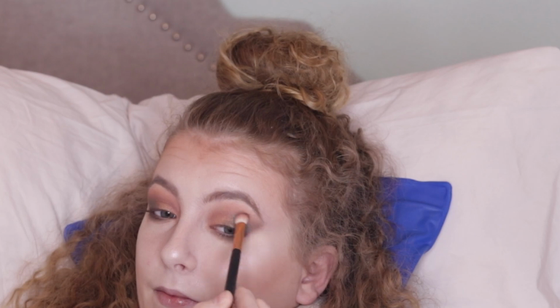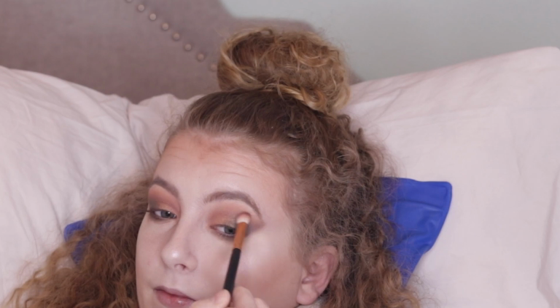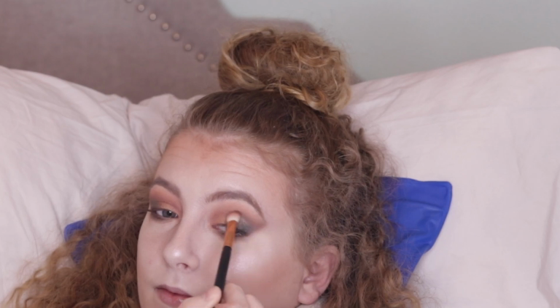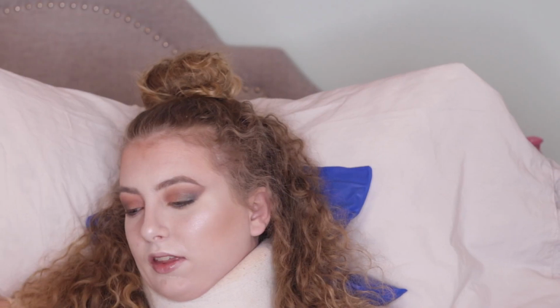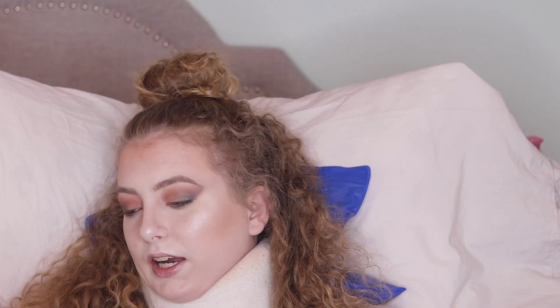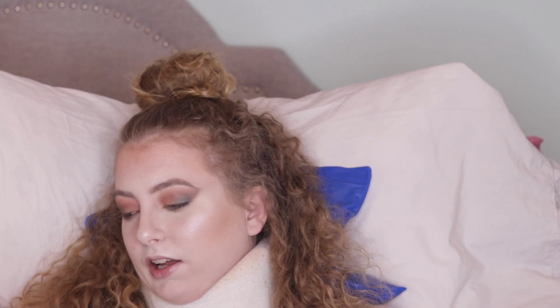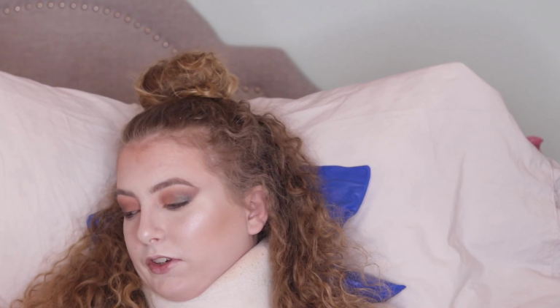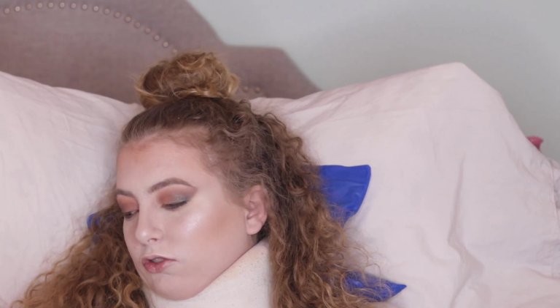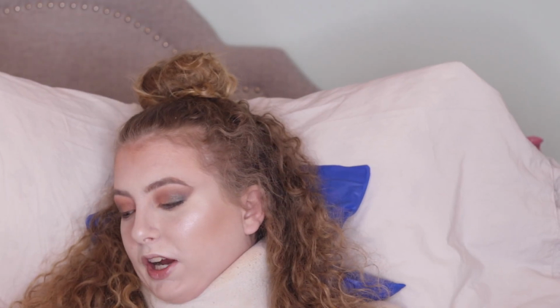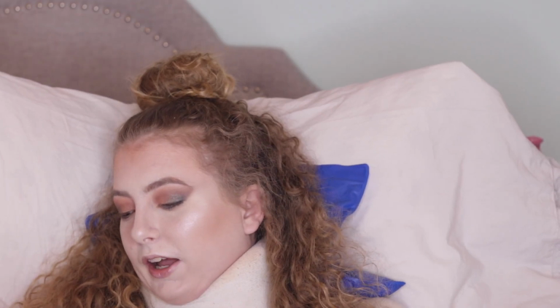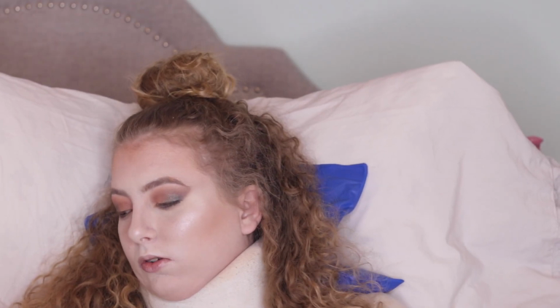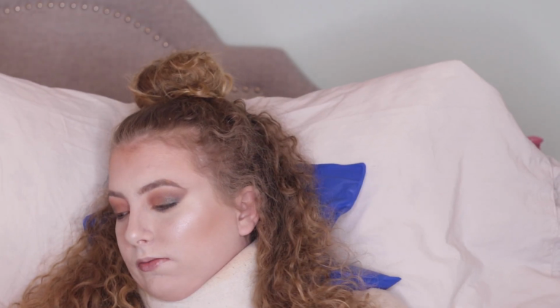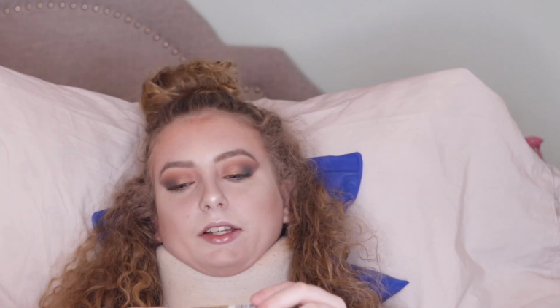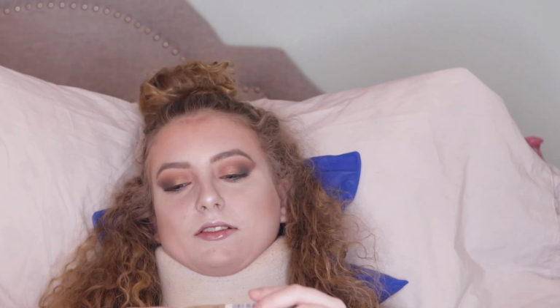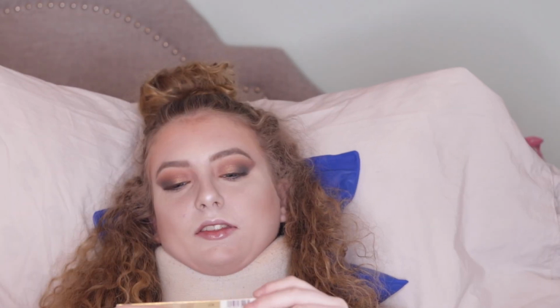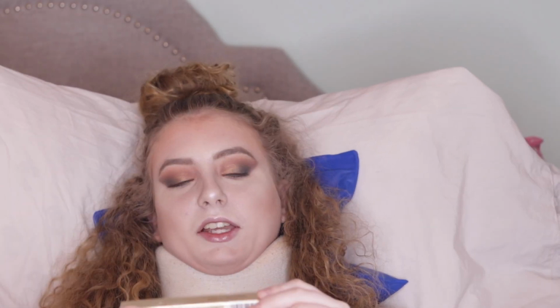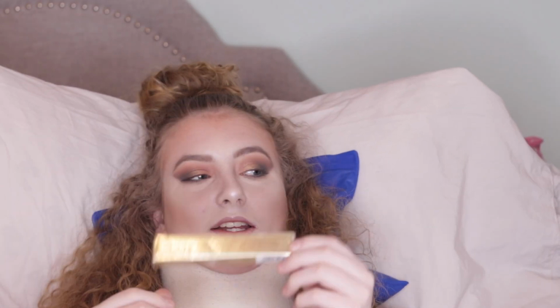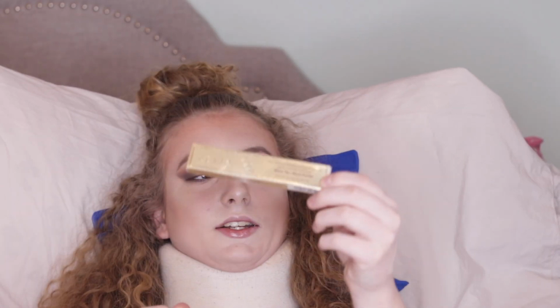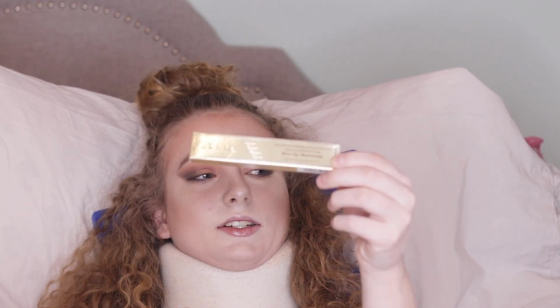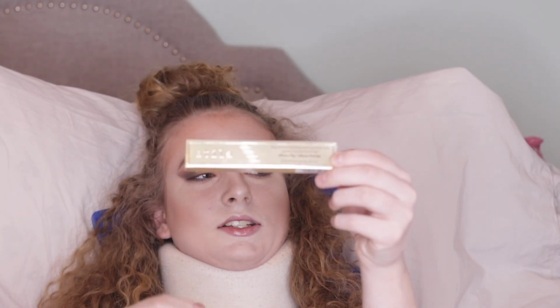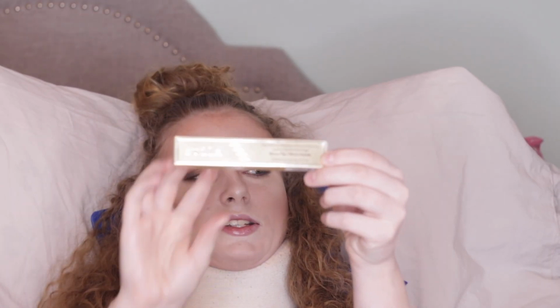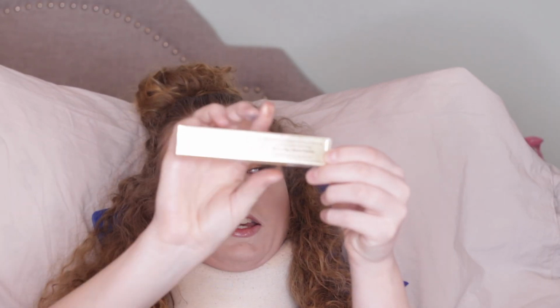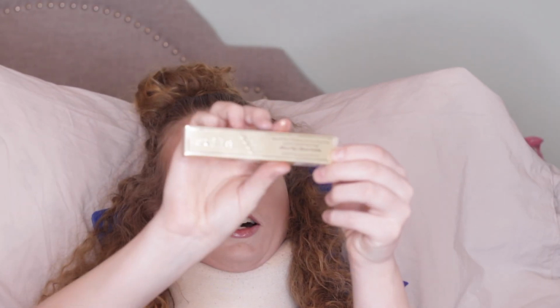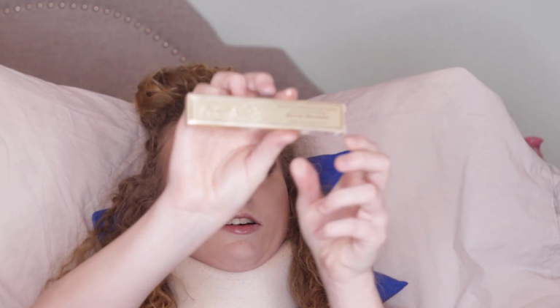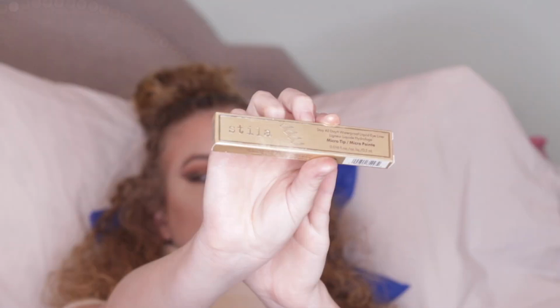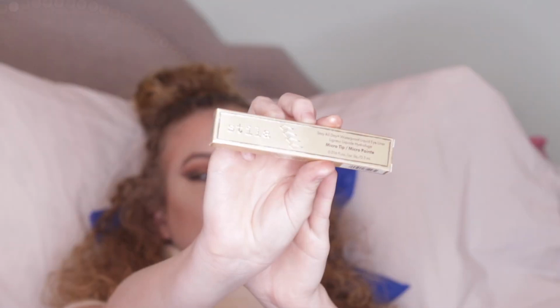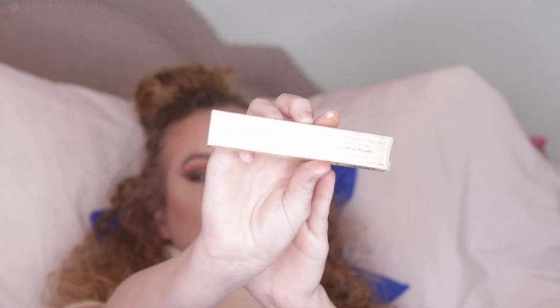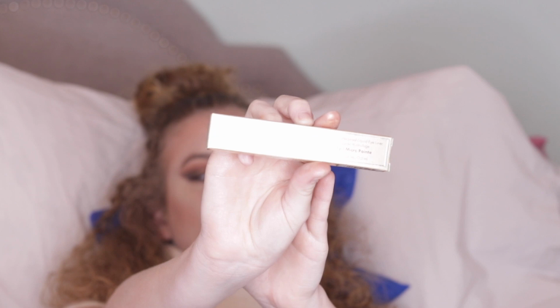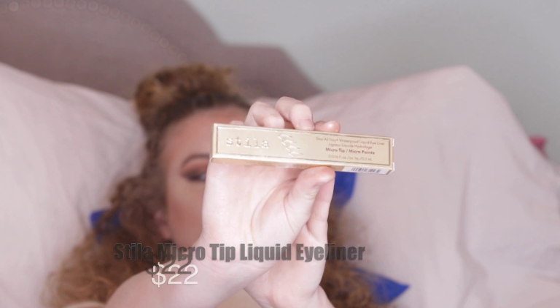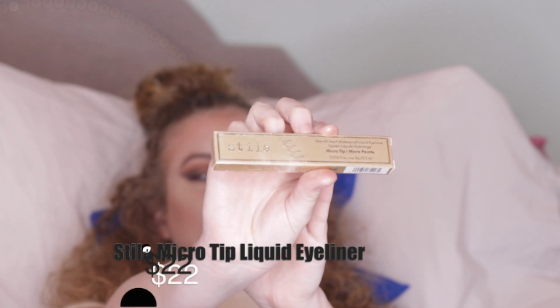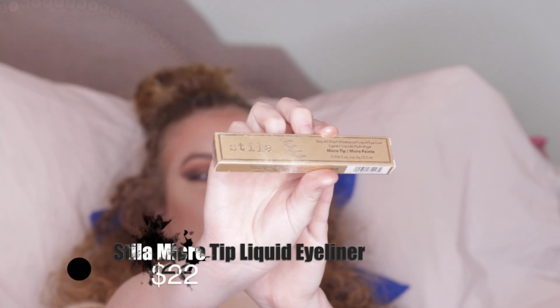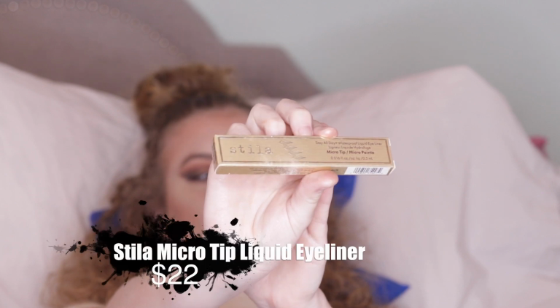Next I have to try out is the Stila Micro Tip Eyeliner.